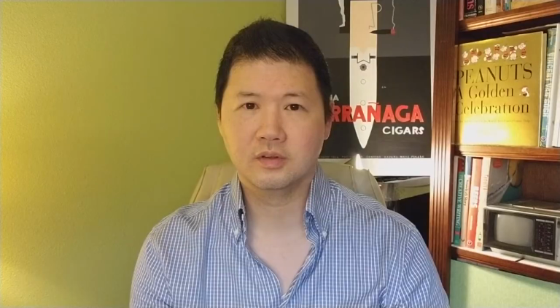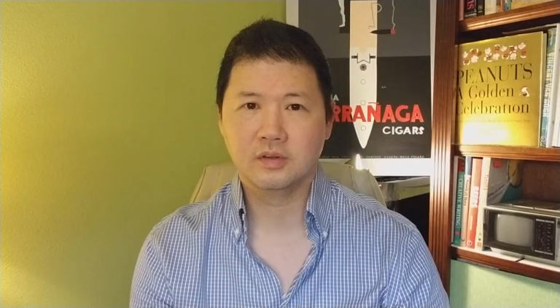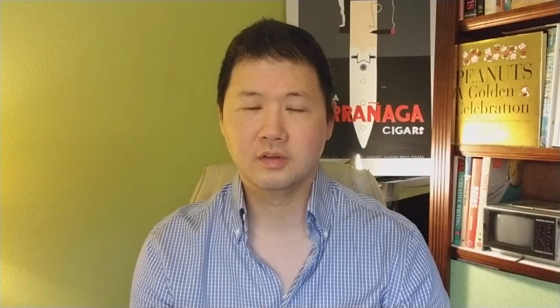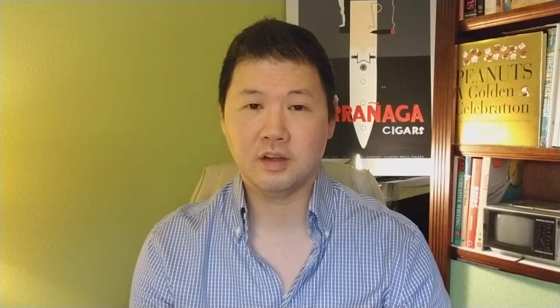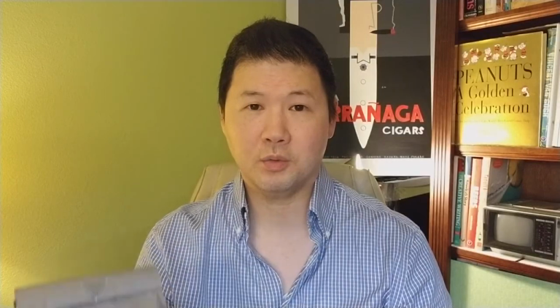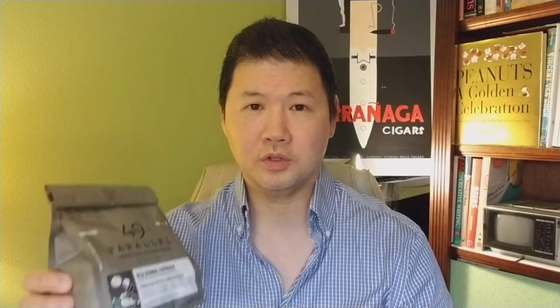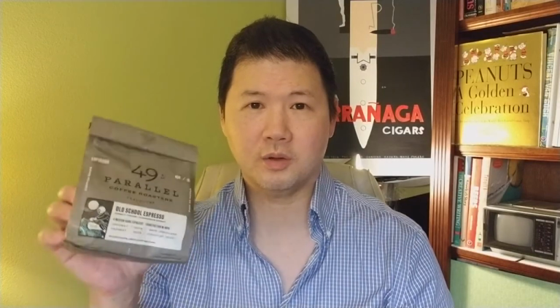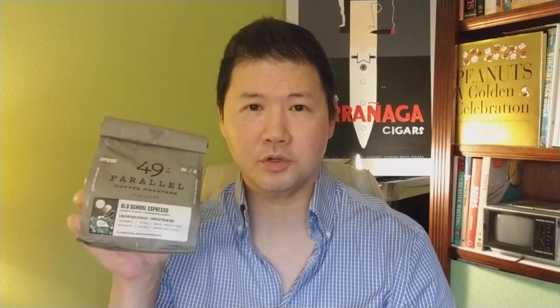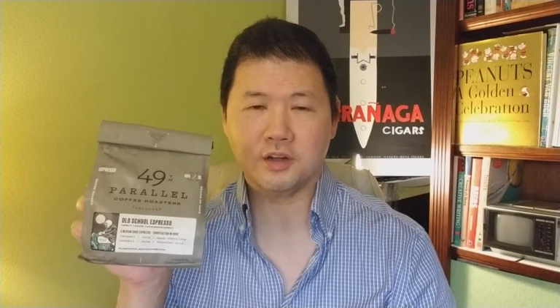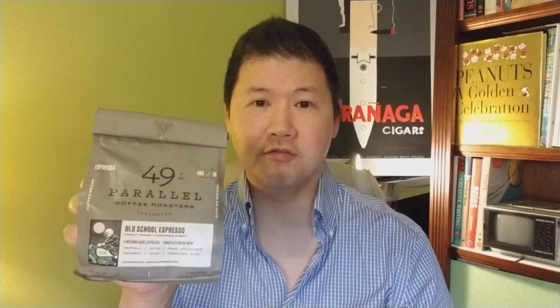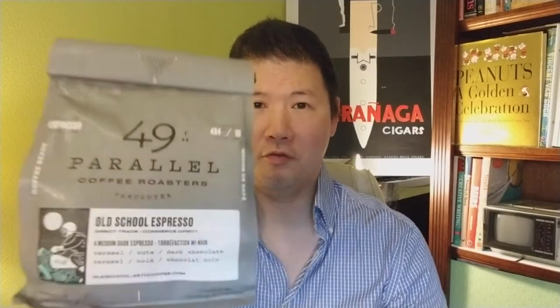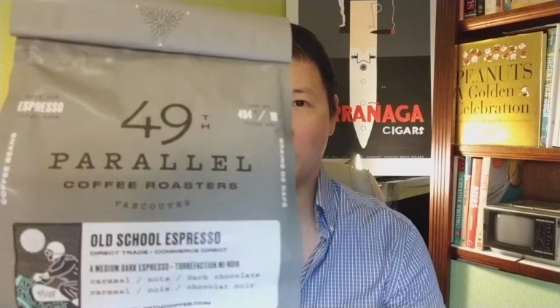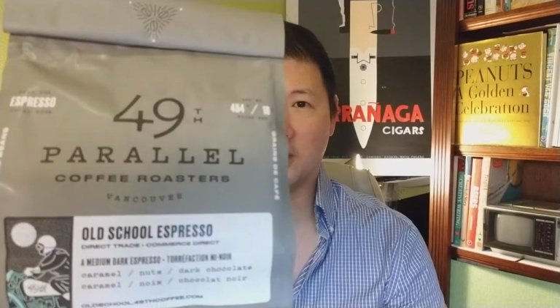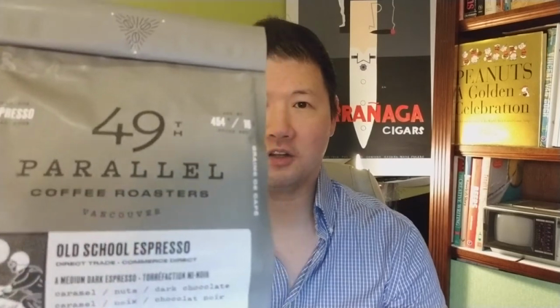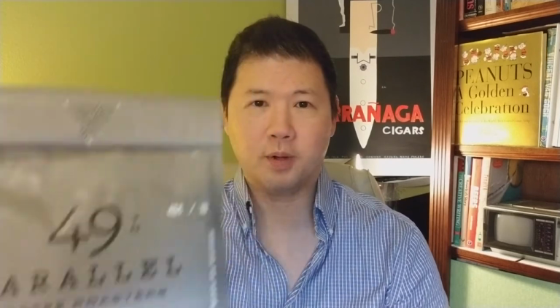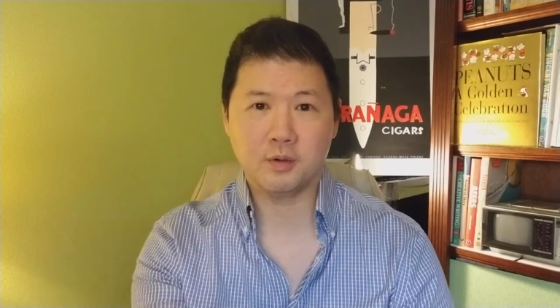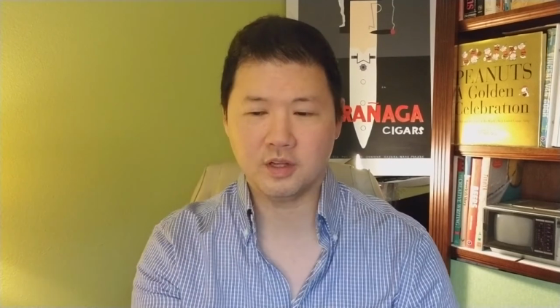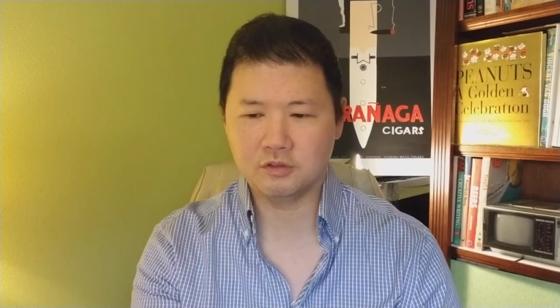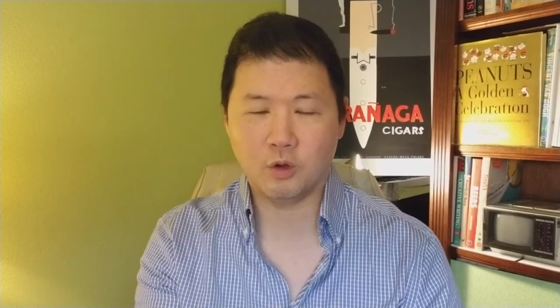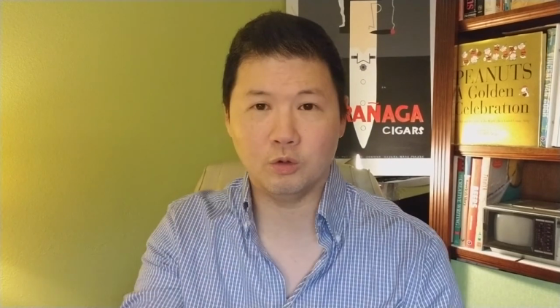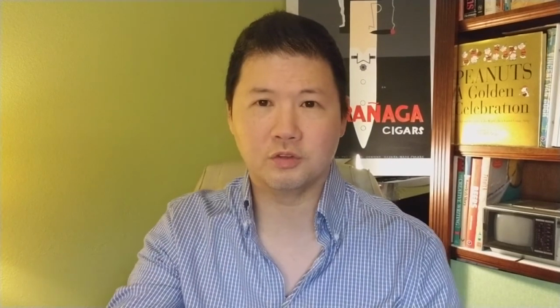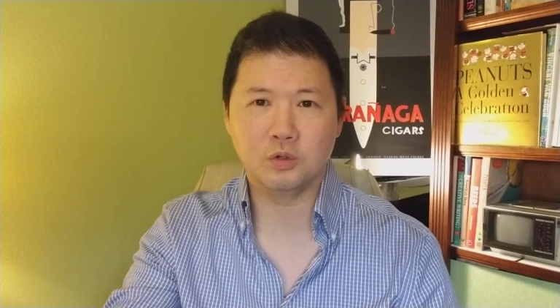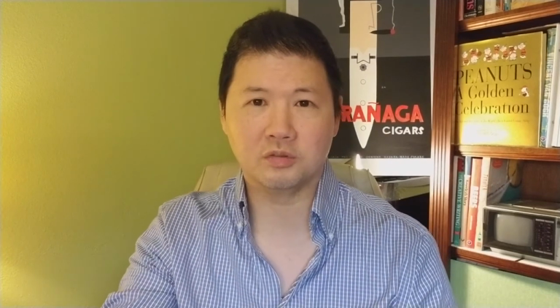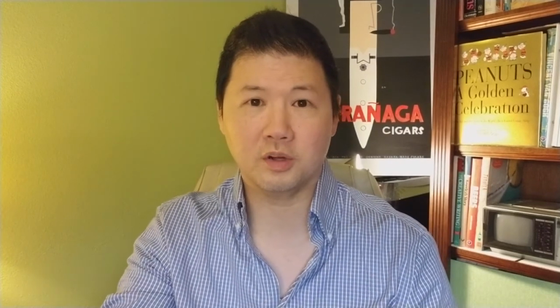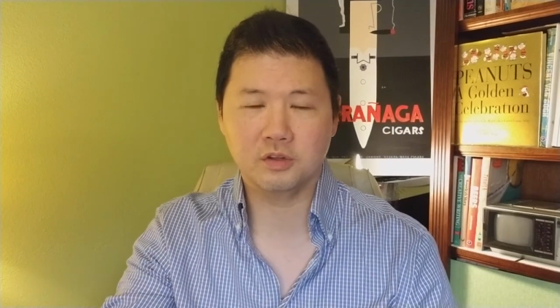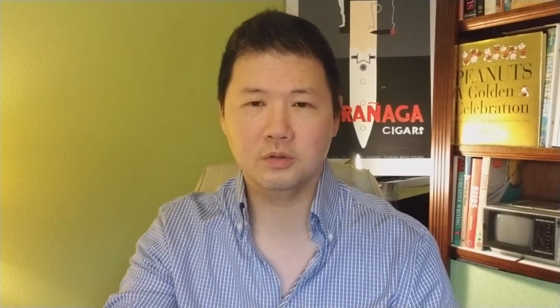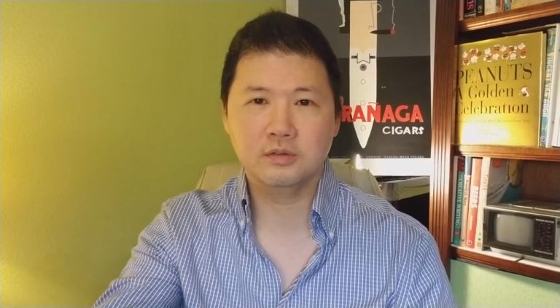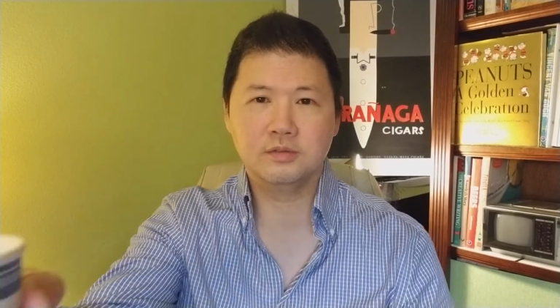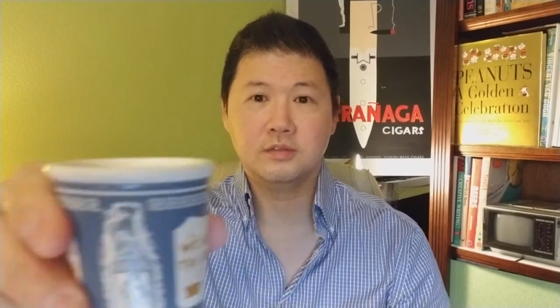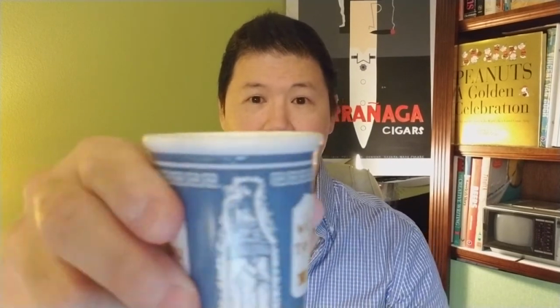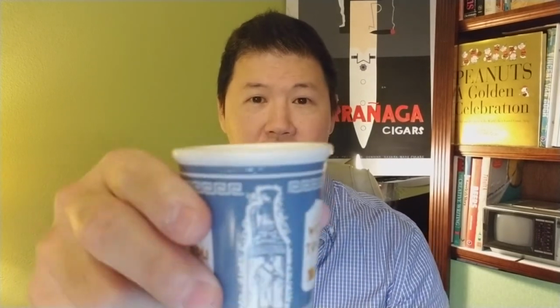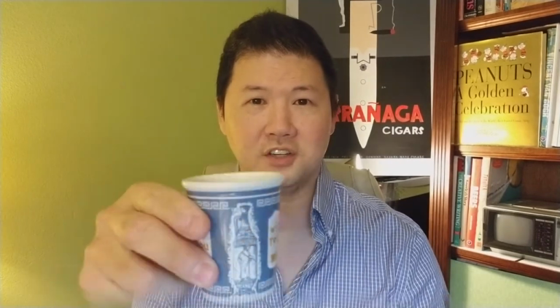Hey everyone, today I'm drinking 49th Parallel's Old School Espresso. Cheers.